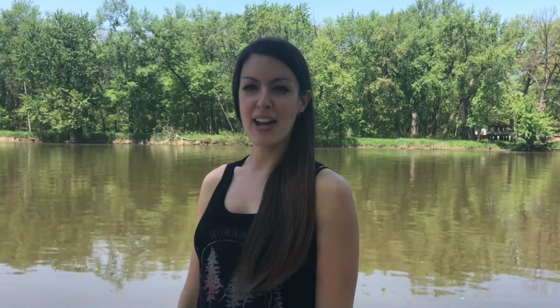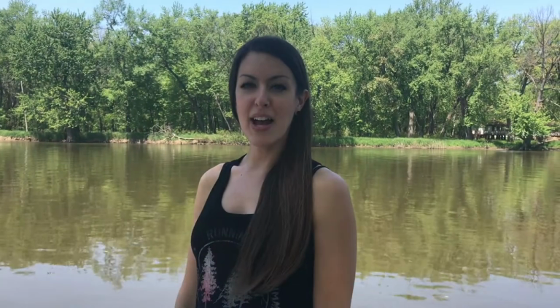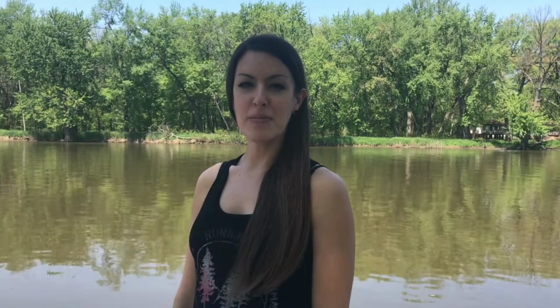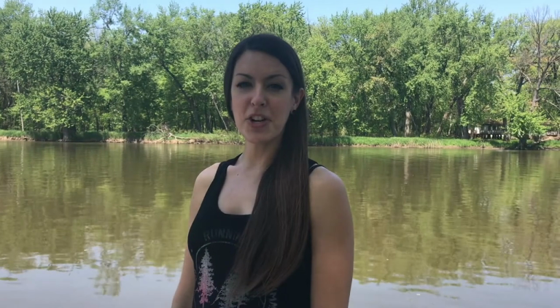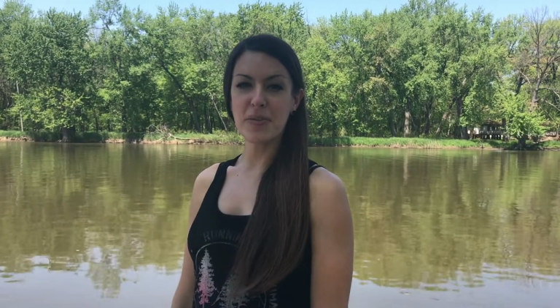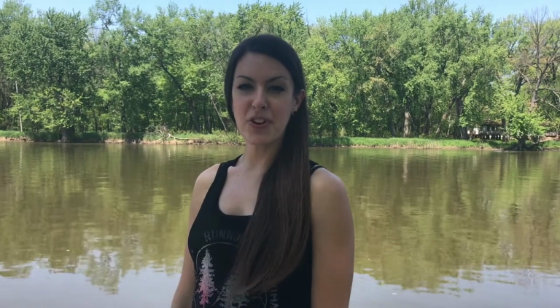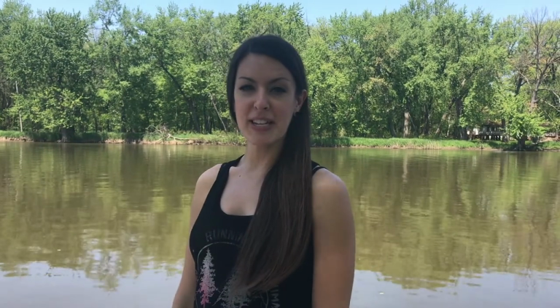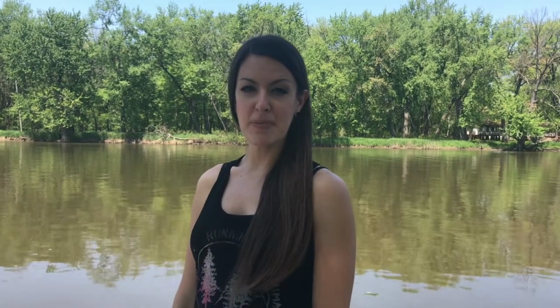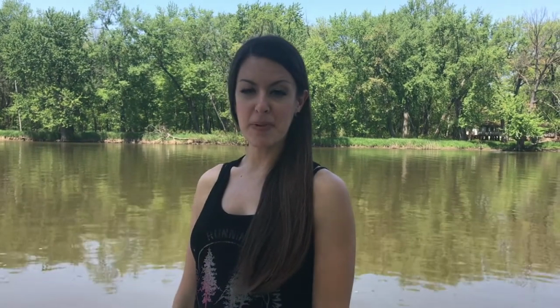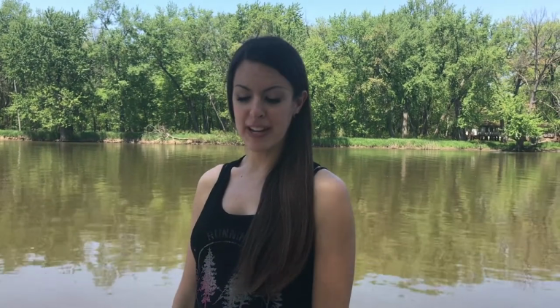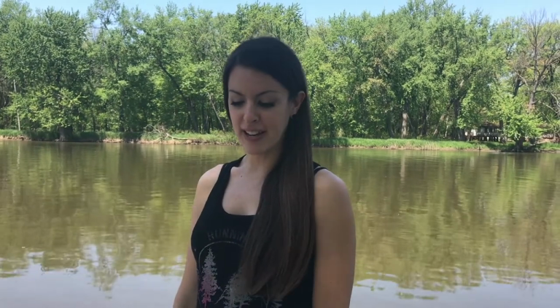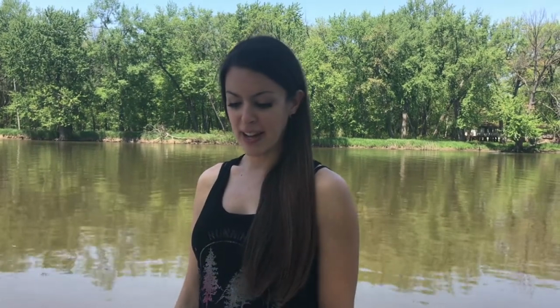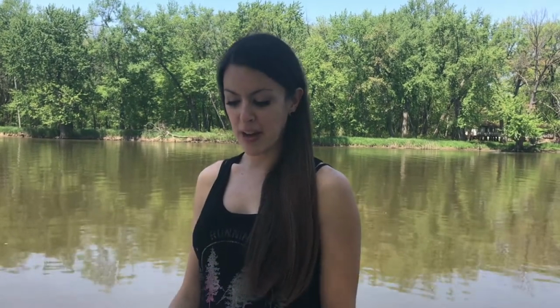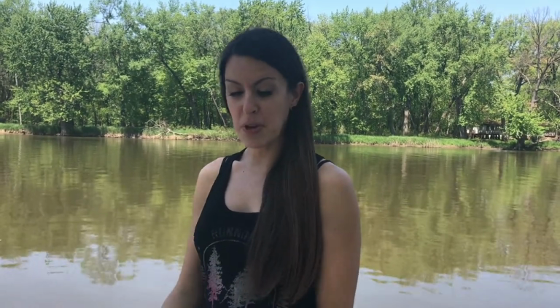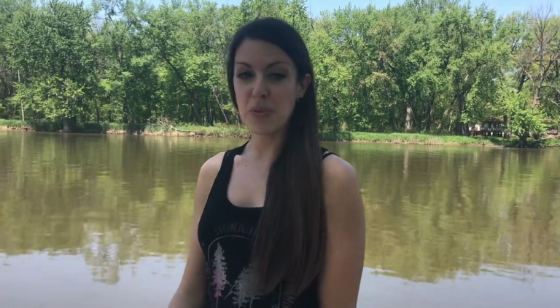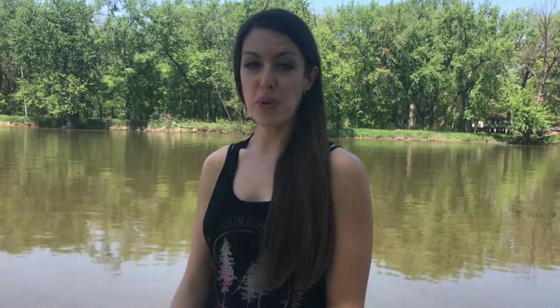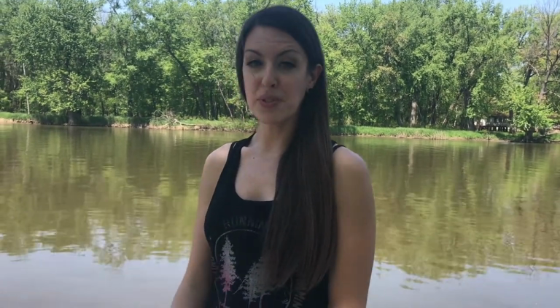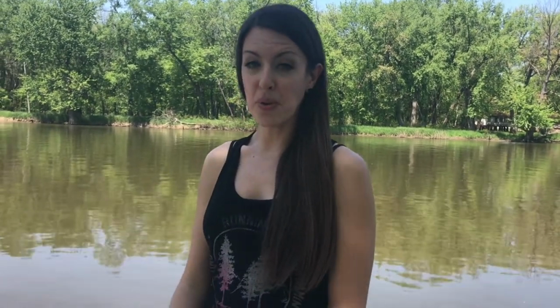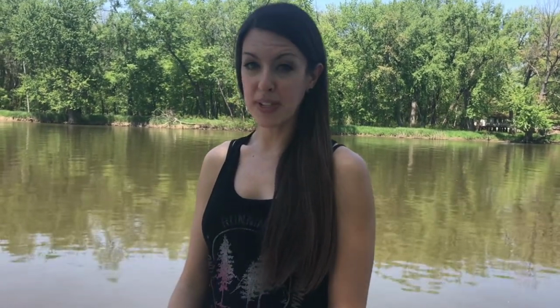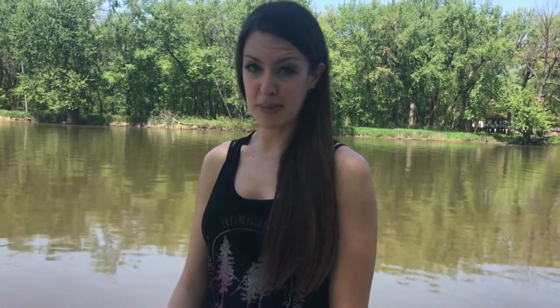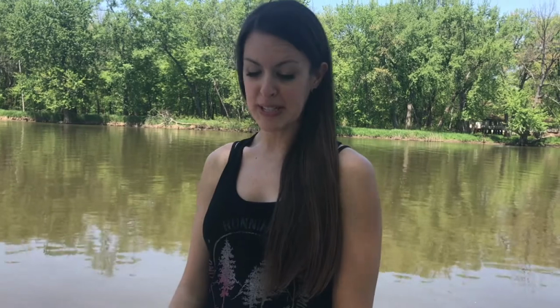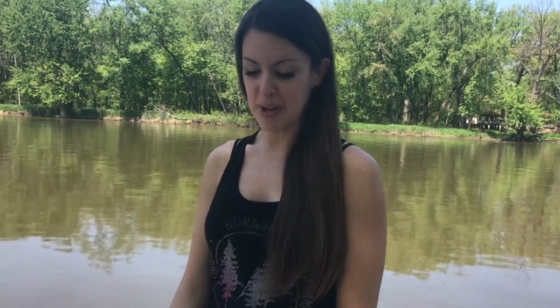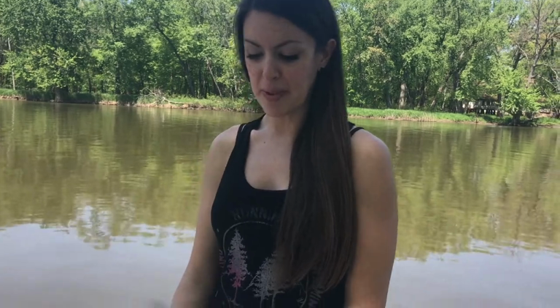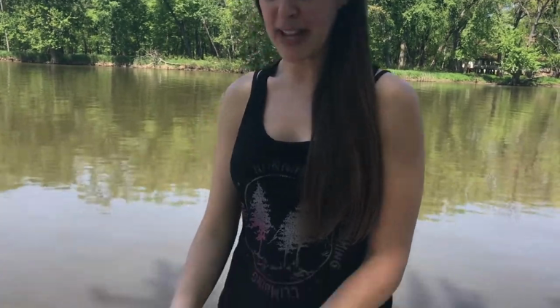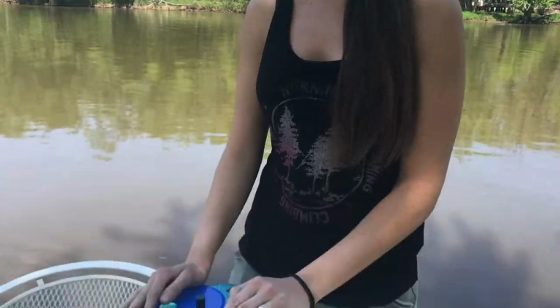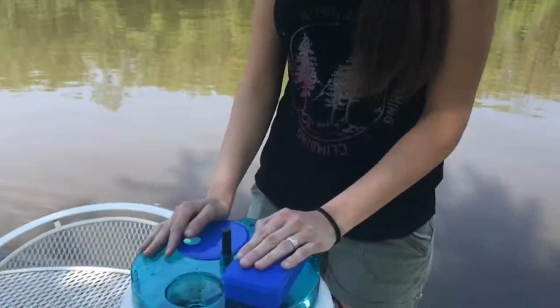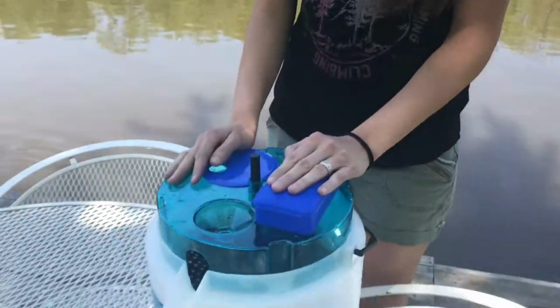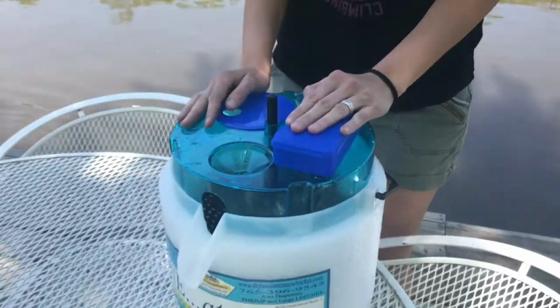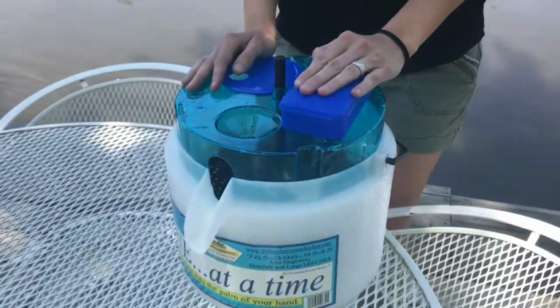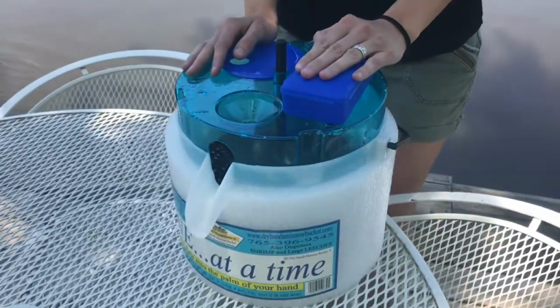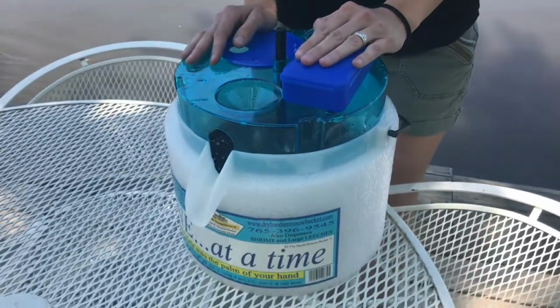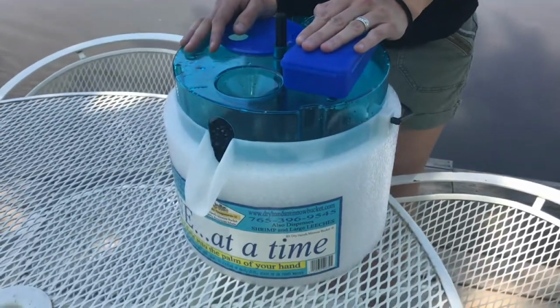Hi, I'm Sherry with Dry Hands Minnow Bucket. I'm here with the world's only dispensing minnow bucket. I'm going to show you how it works.